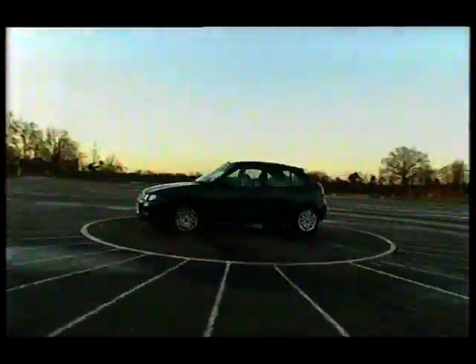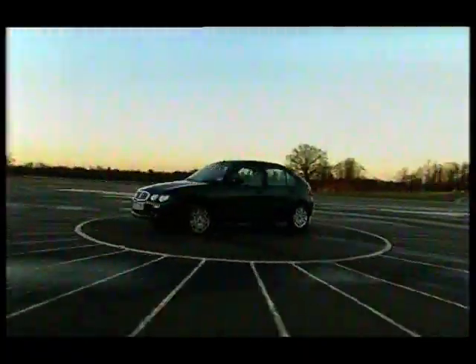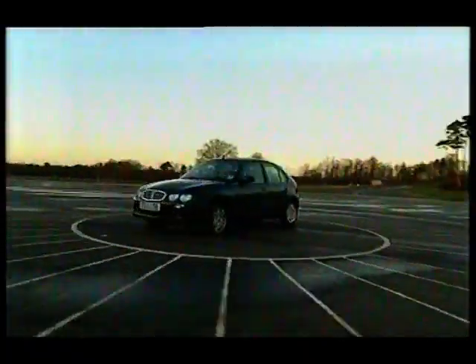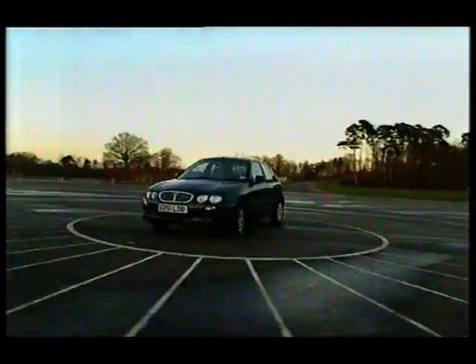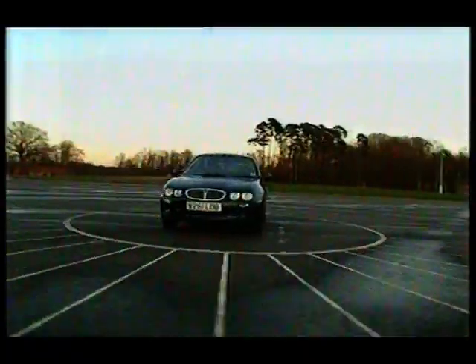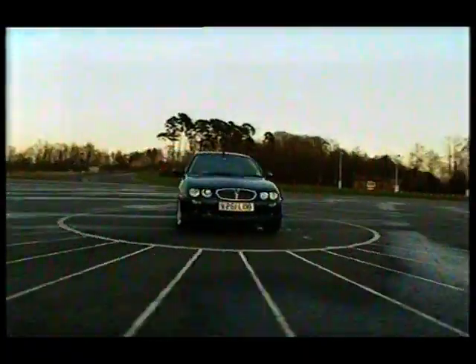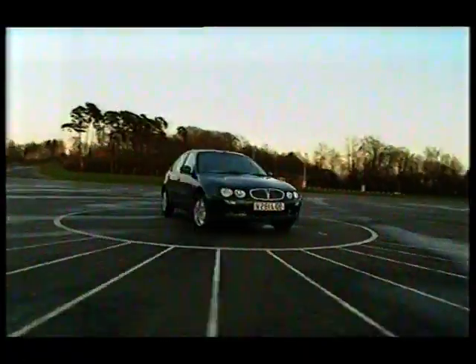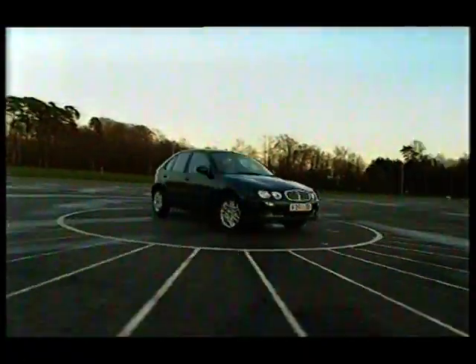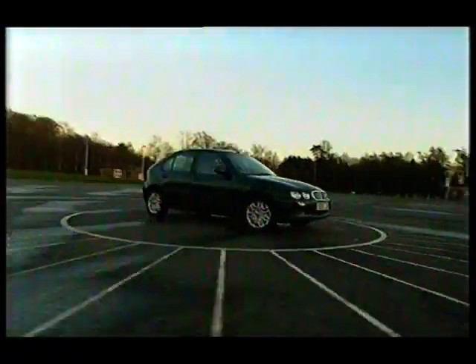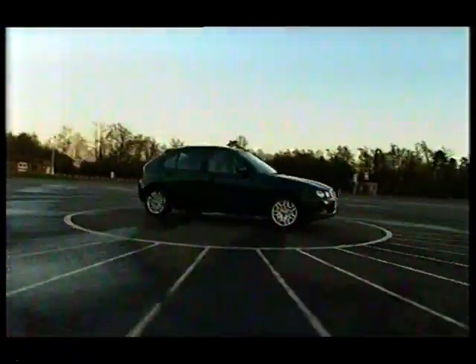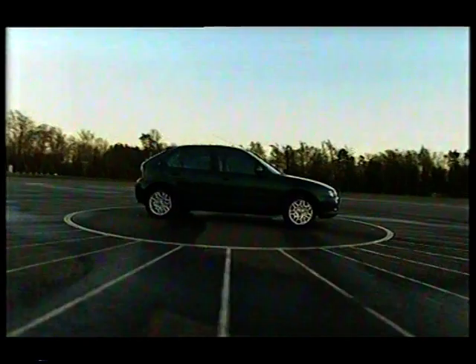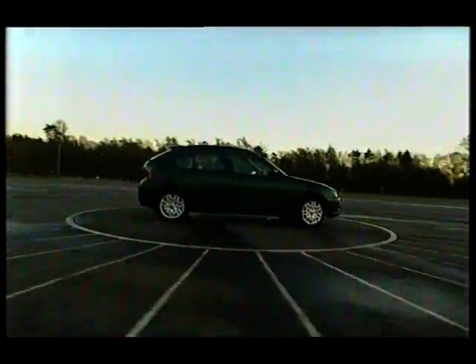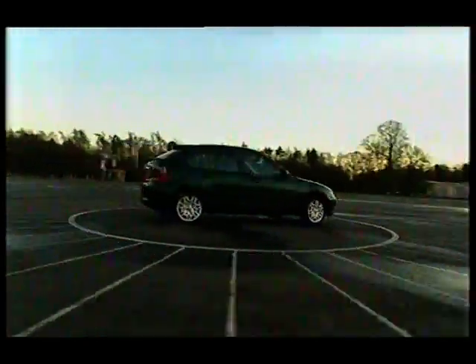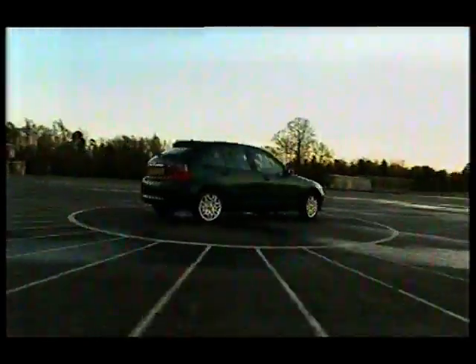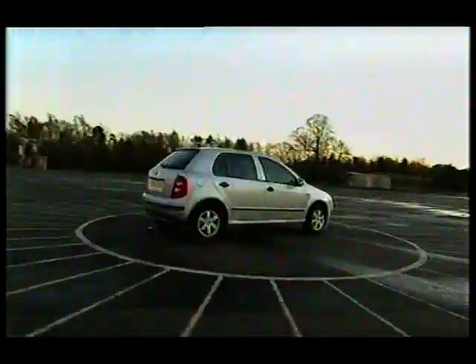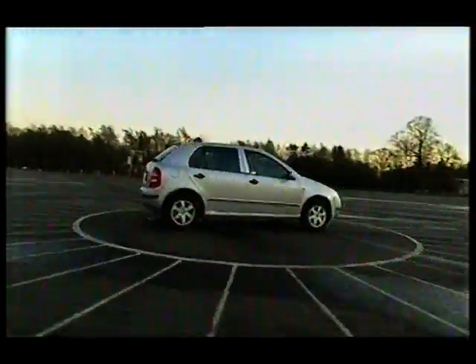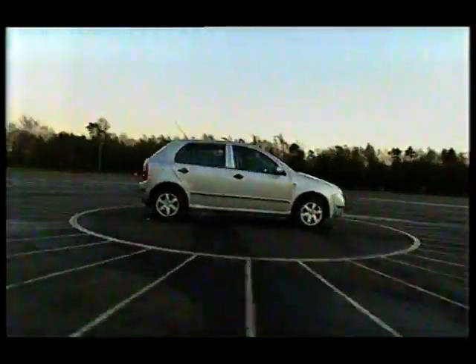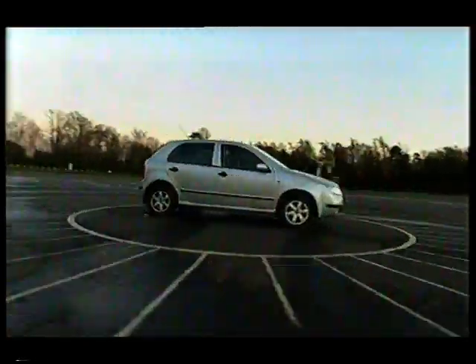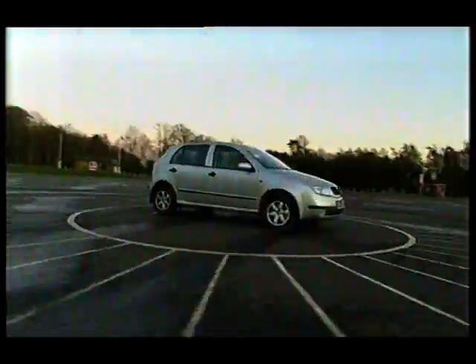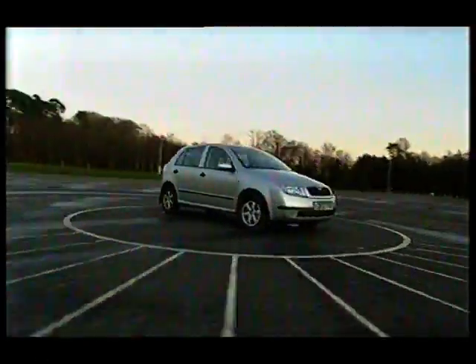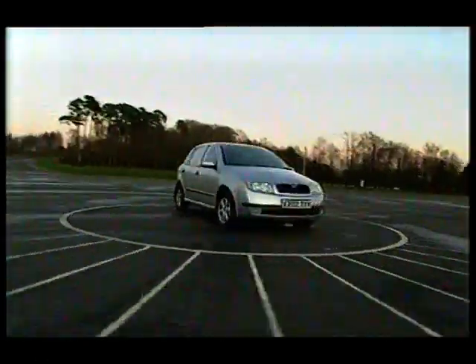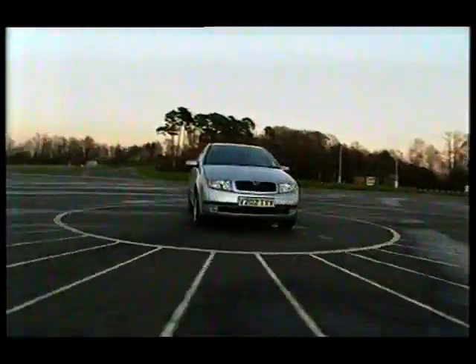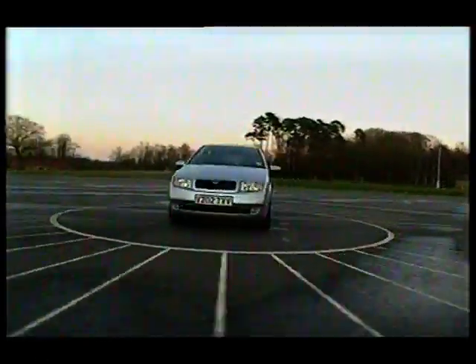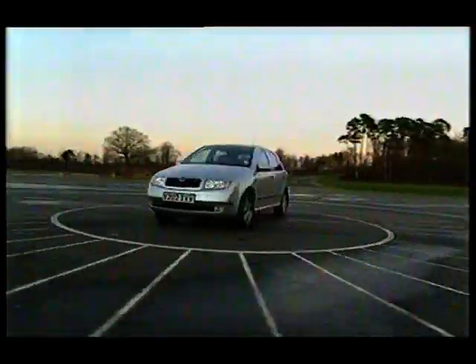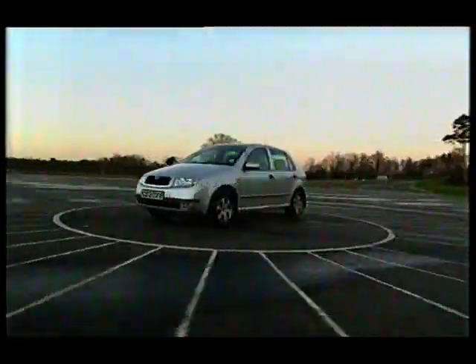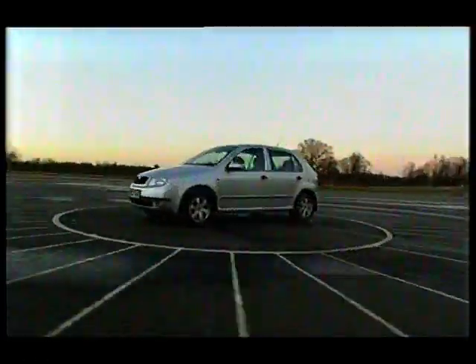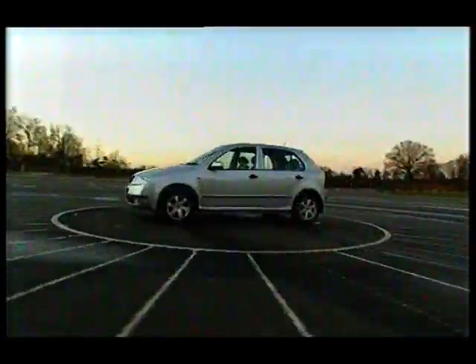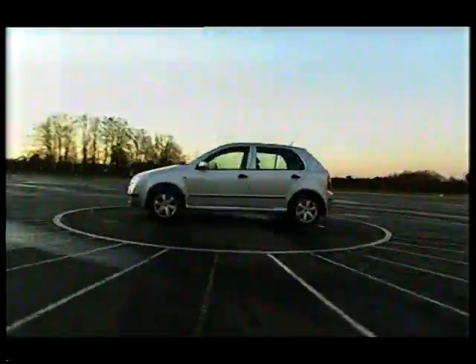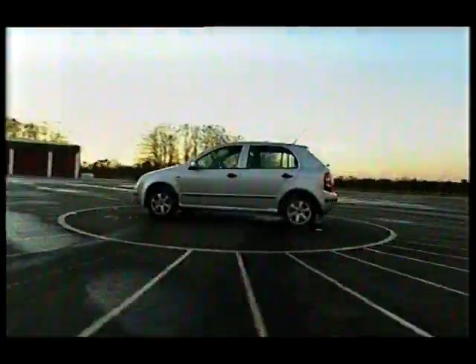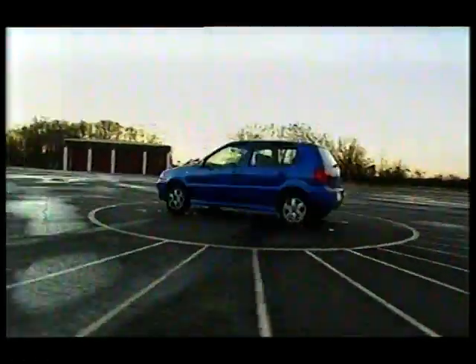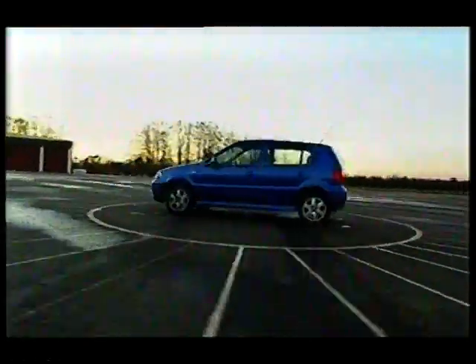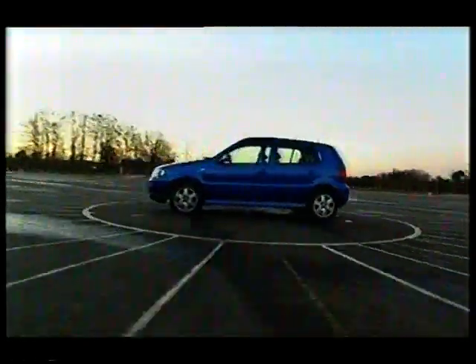Welcome back! Later the supermini showdown continues in the Driven 100, but first, Paul Ripley.